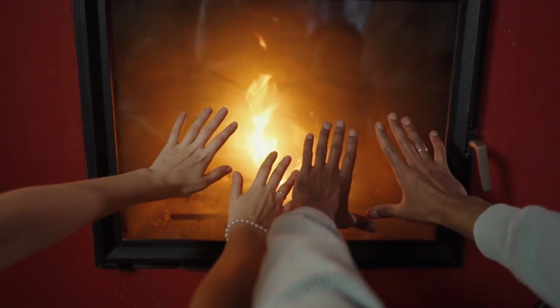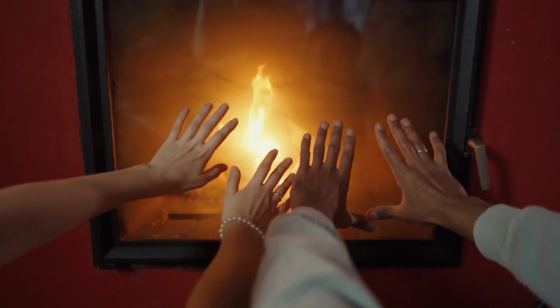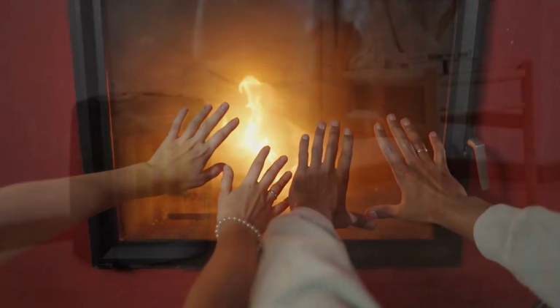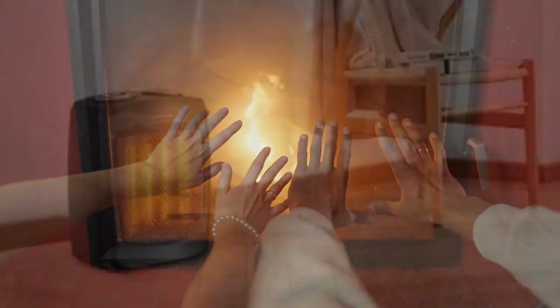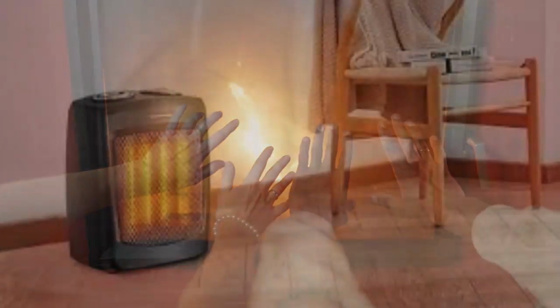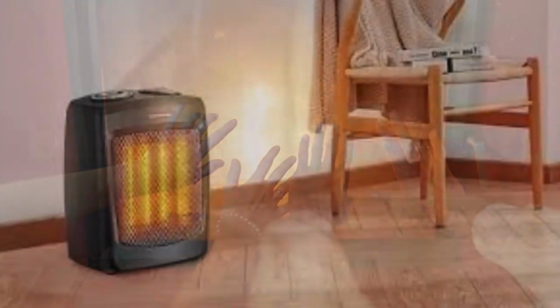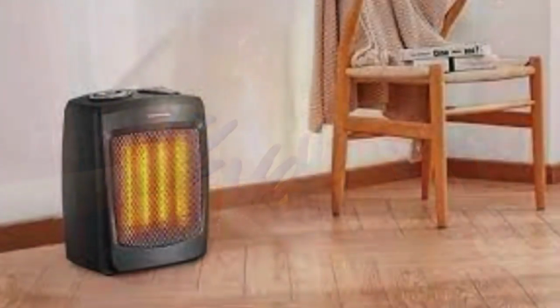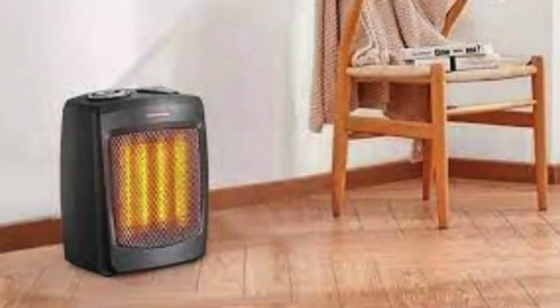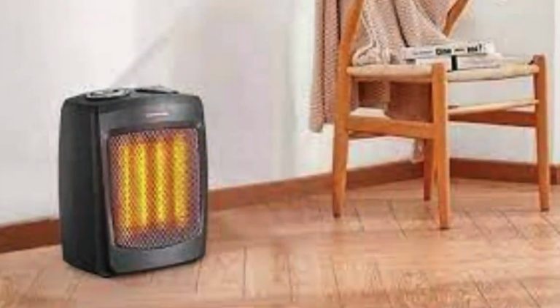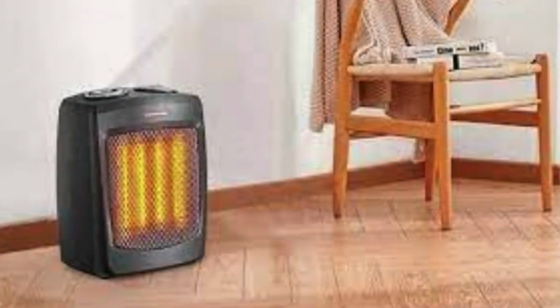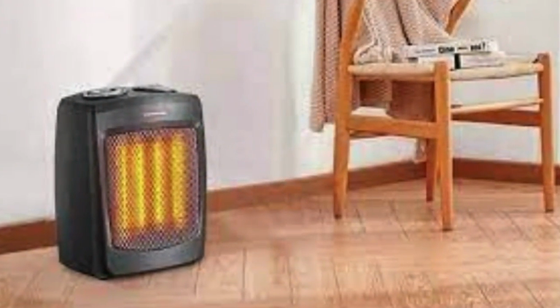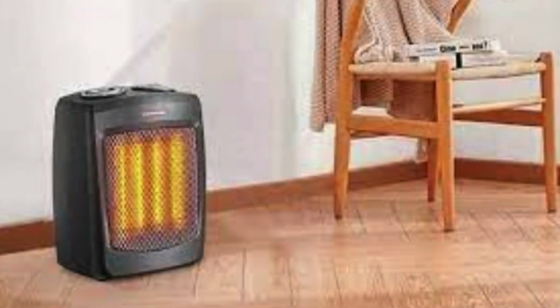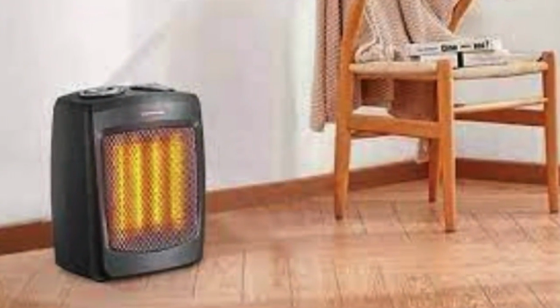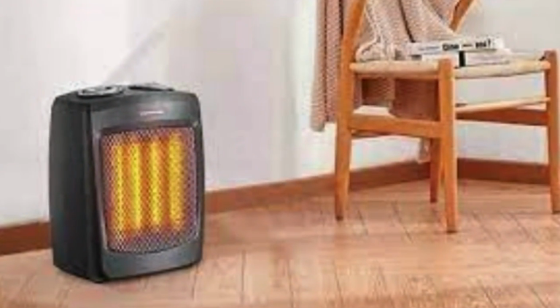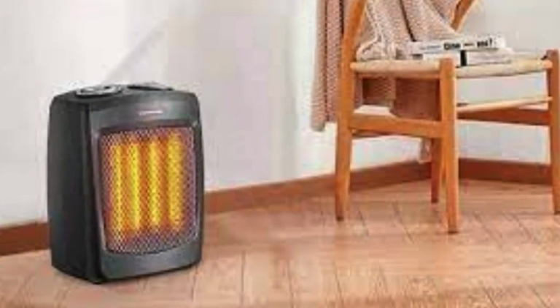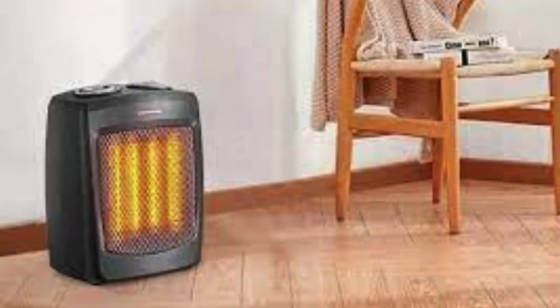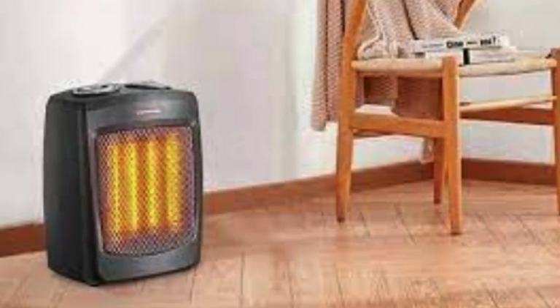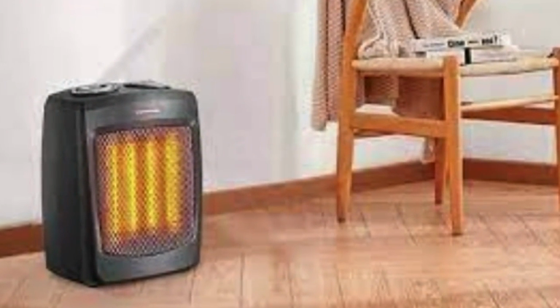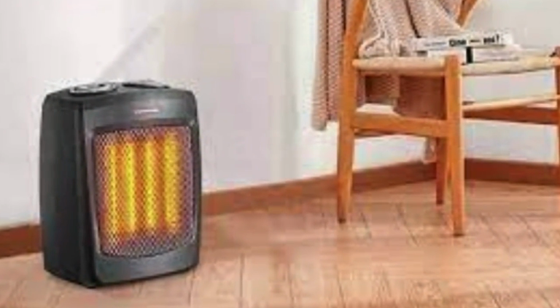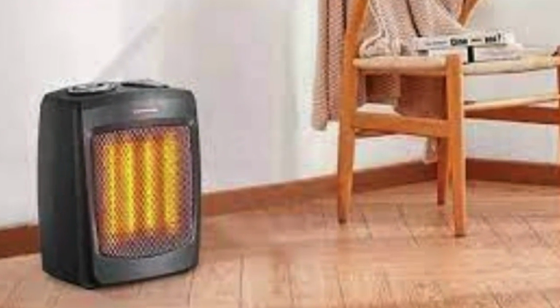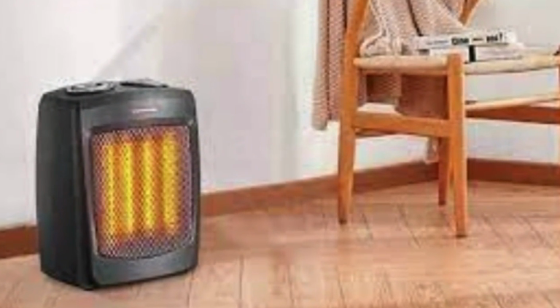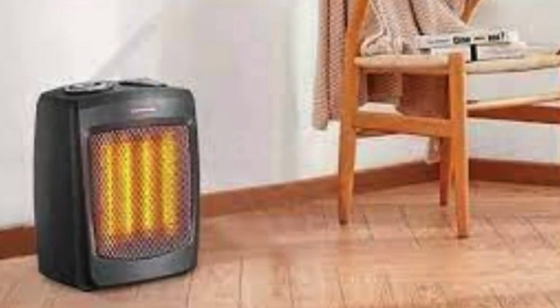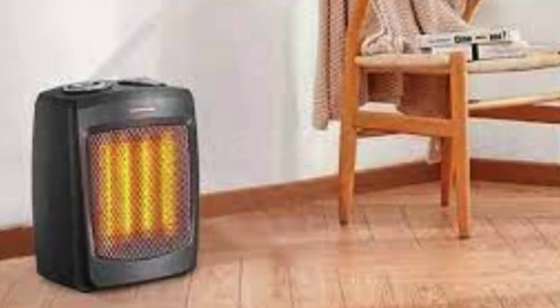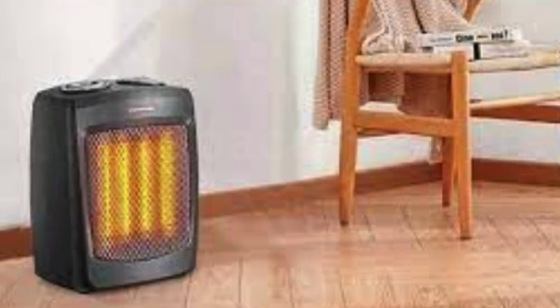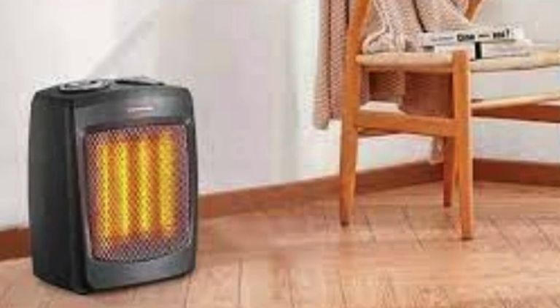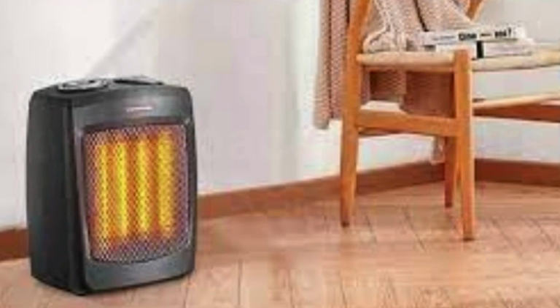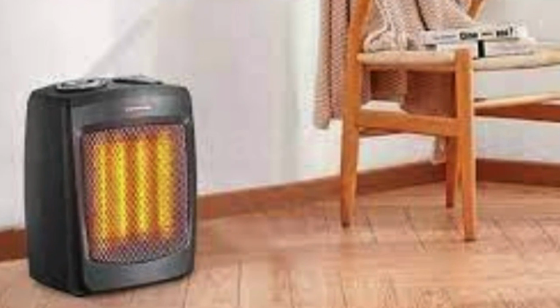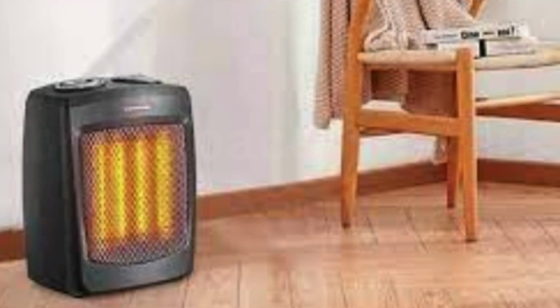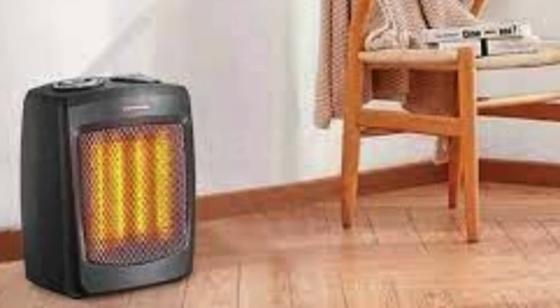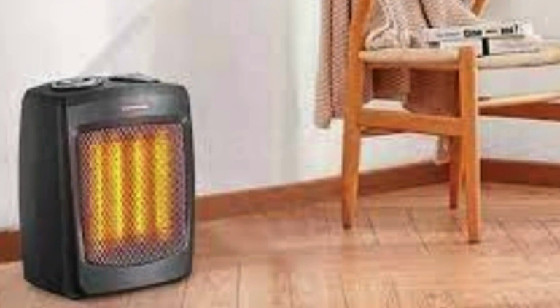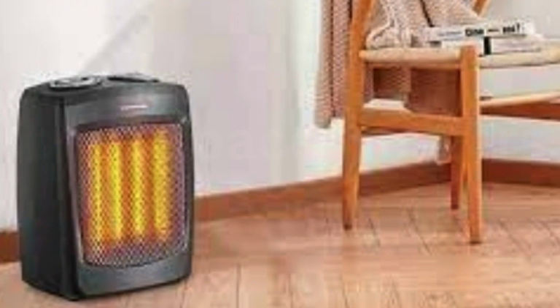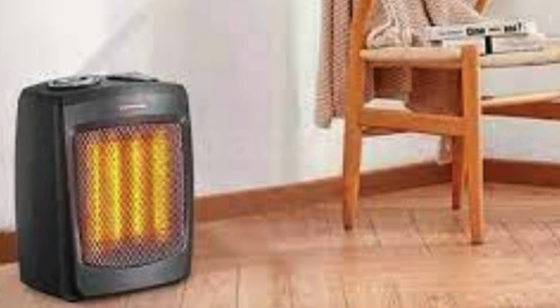It's also key to find a stable, flat, non-flammable surface — you don't want it to be knocked over unintentionally.